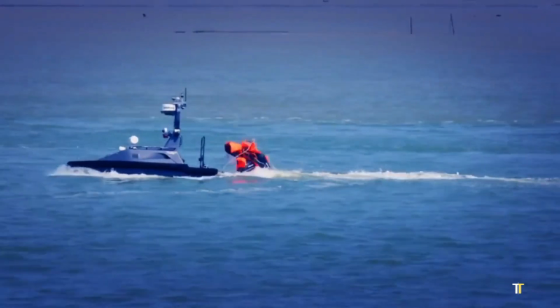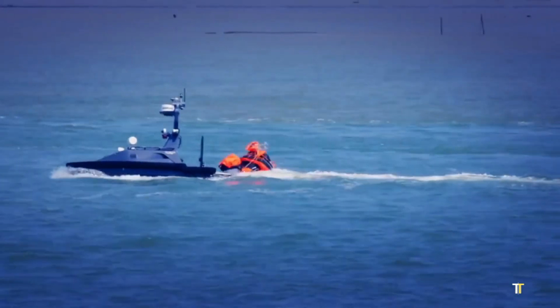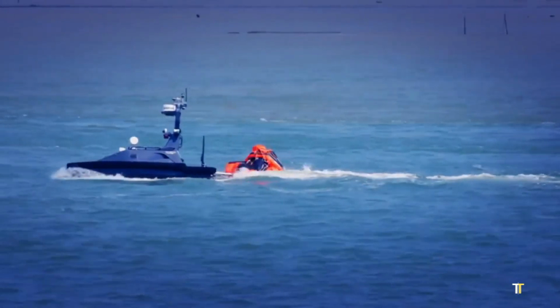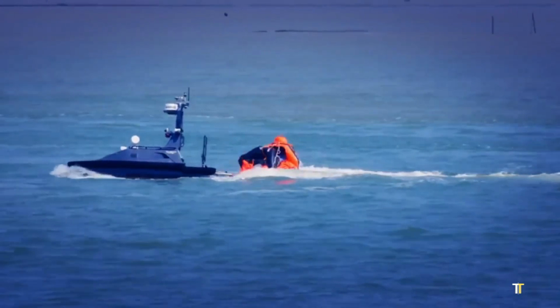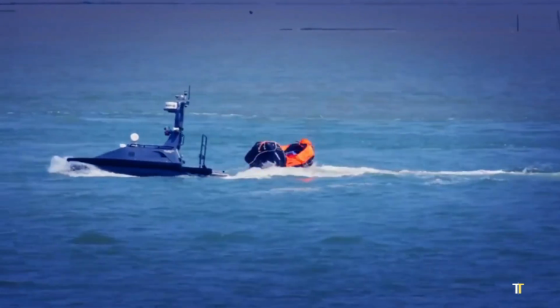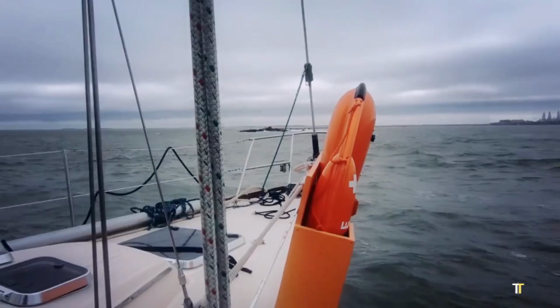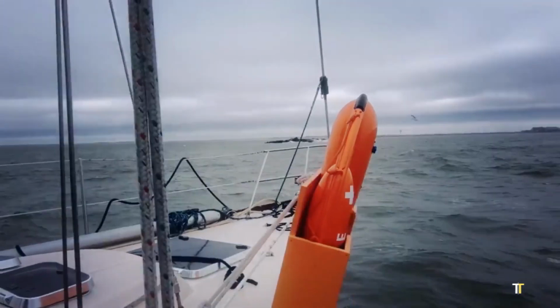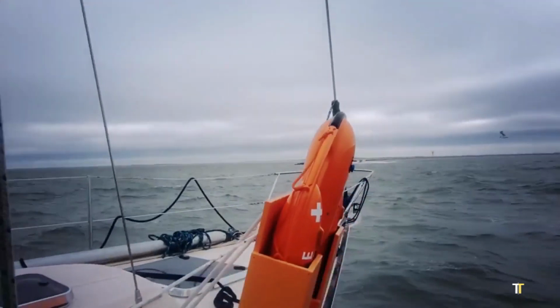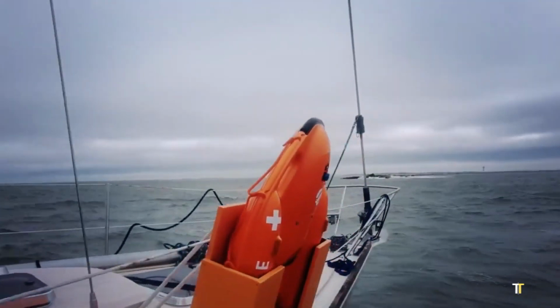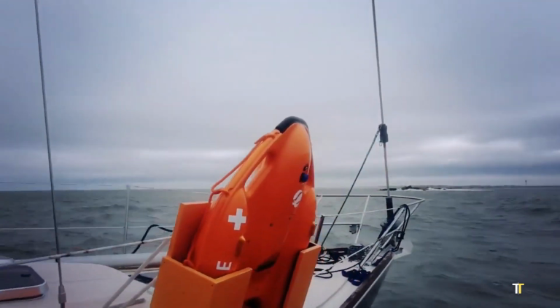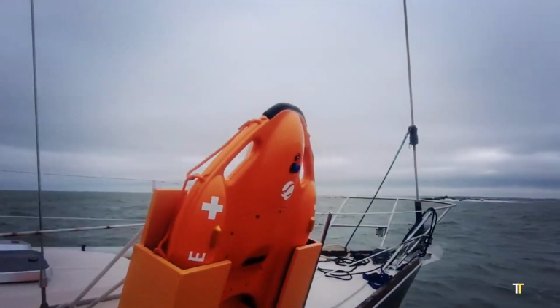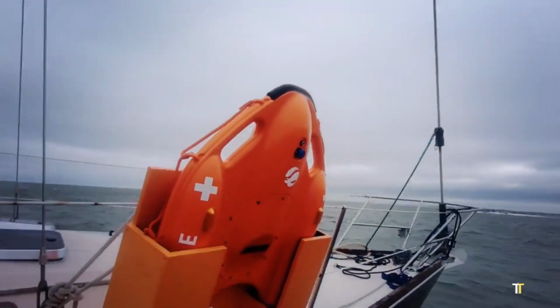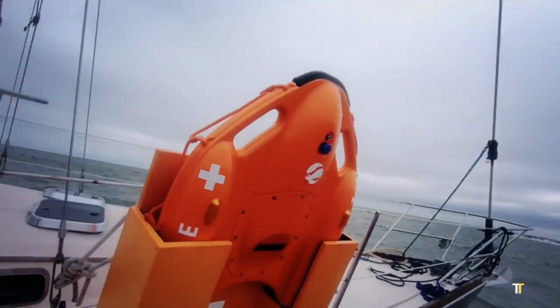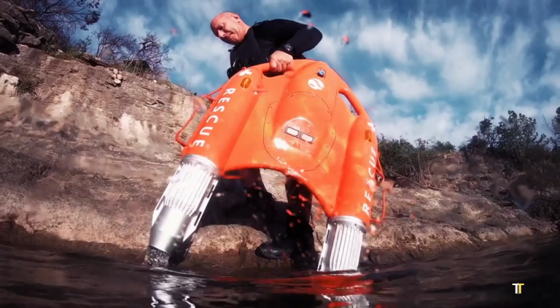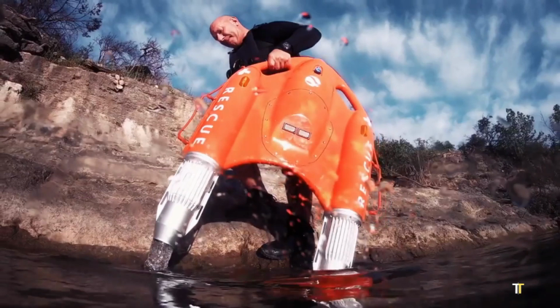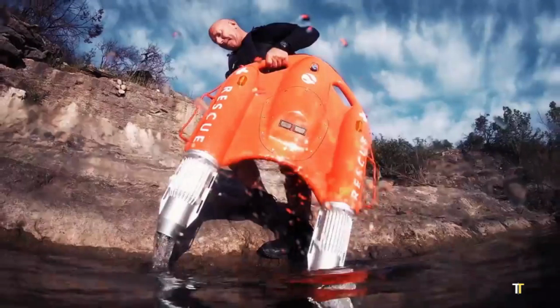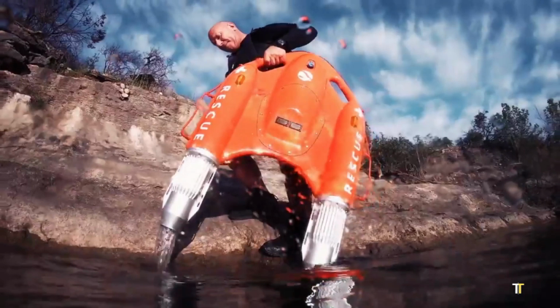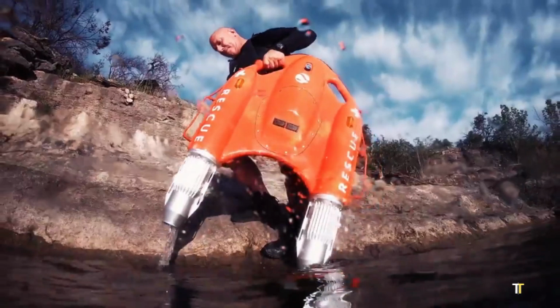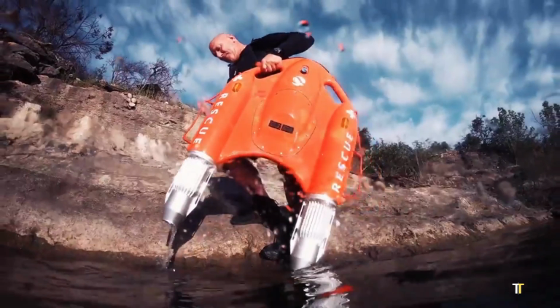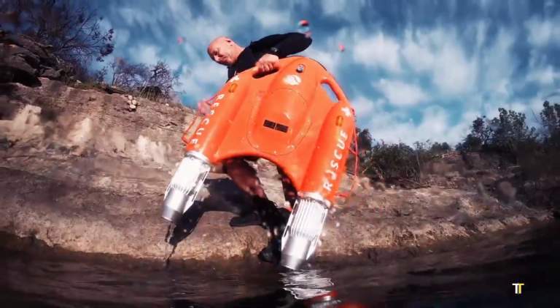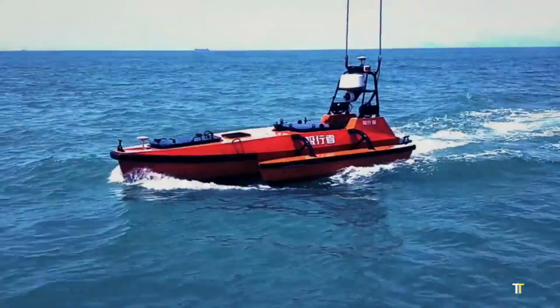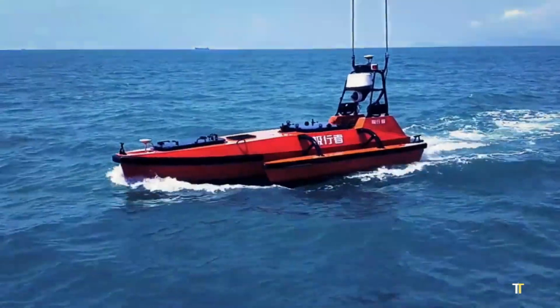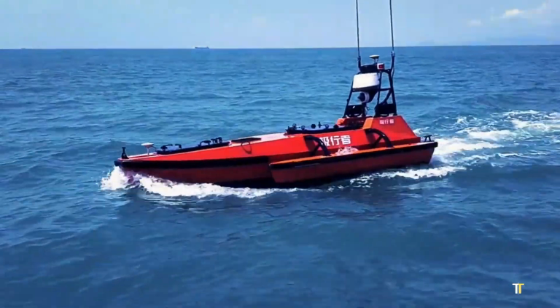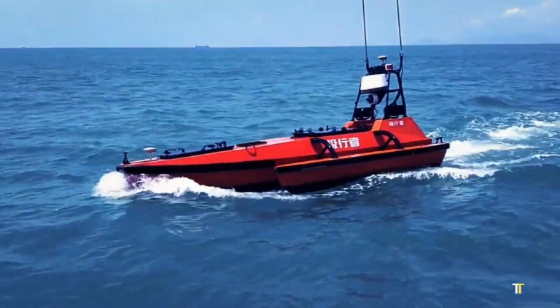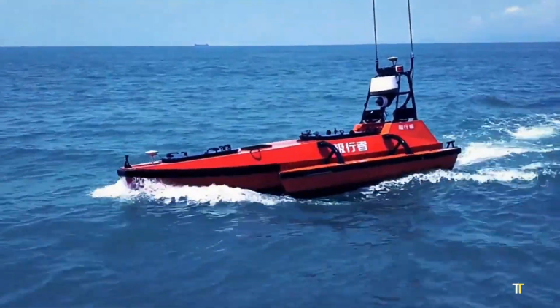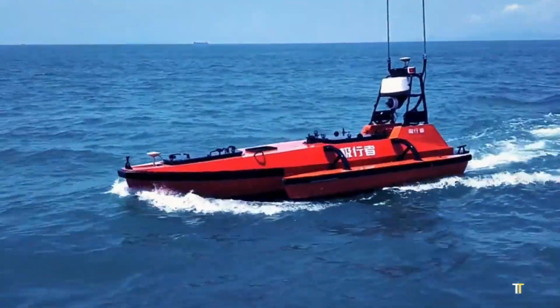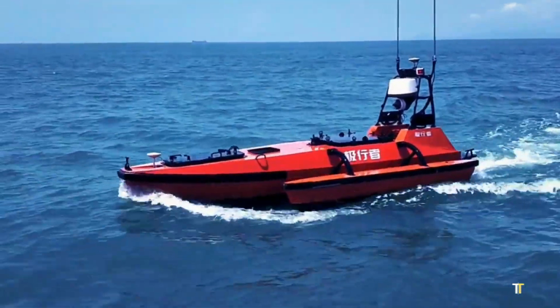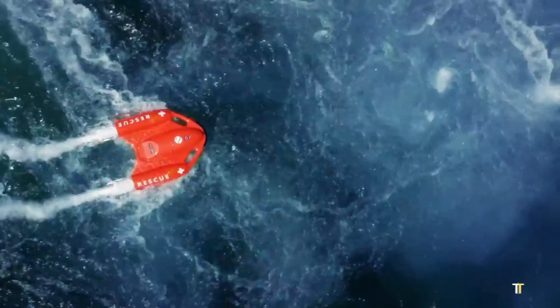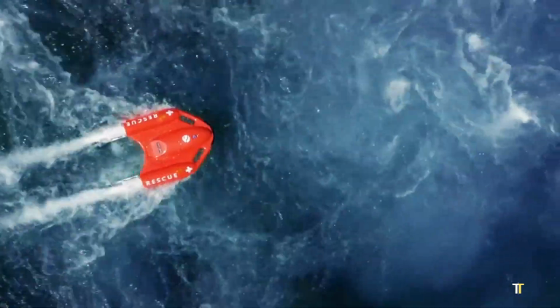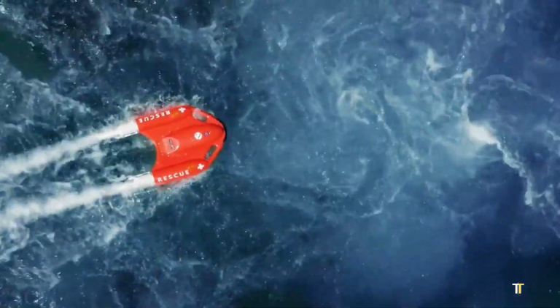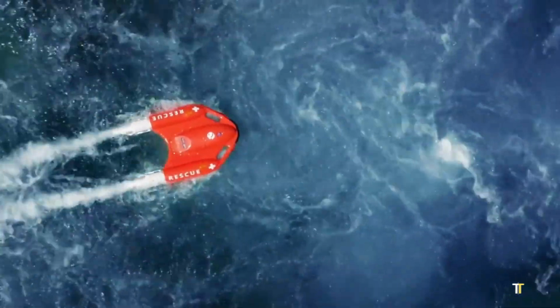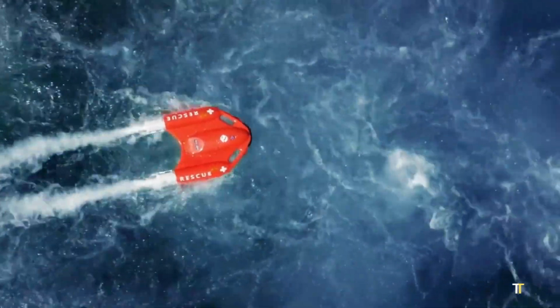With cutting-edge technology and life-saving efficiency, the Dolphin 1 sets a new standard for modern aquatic rescue equipment.